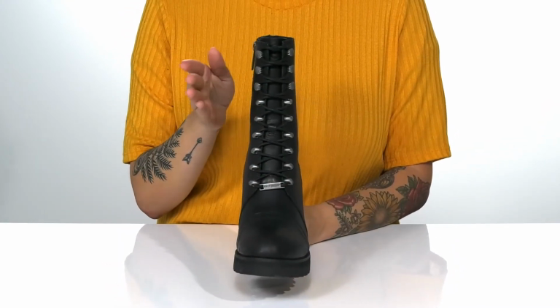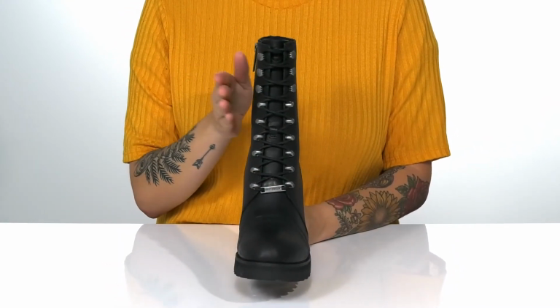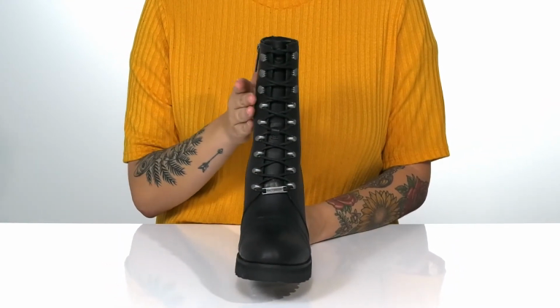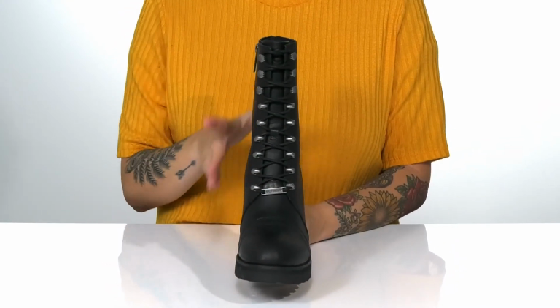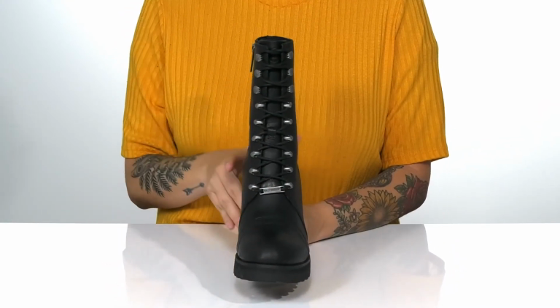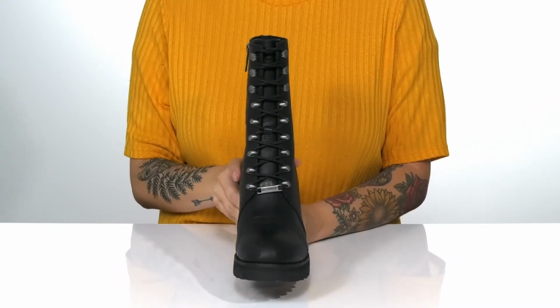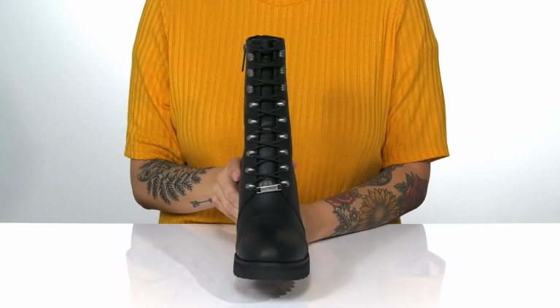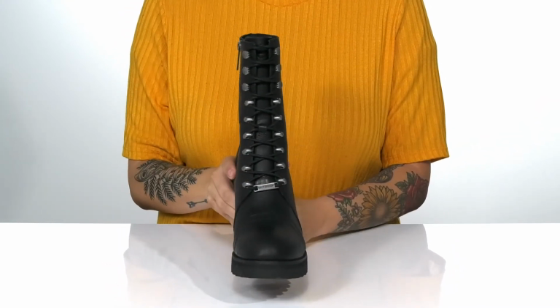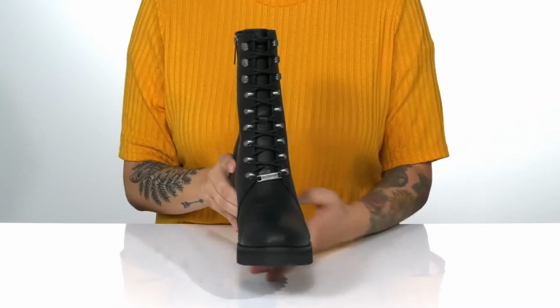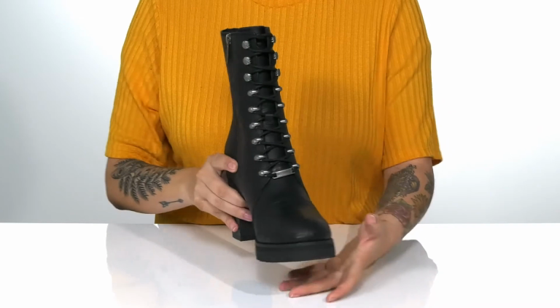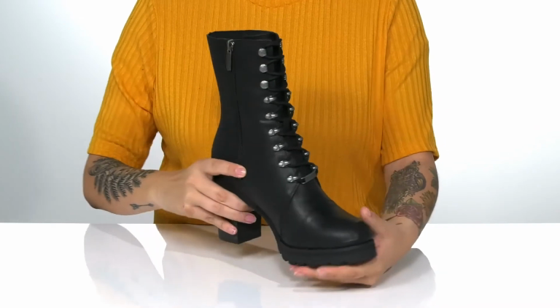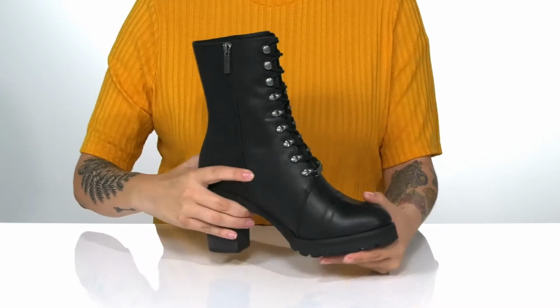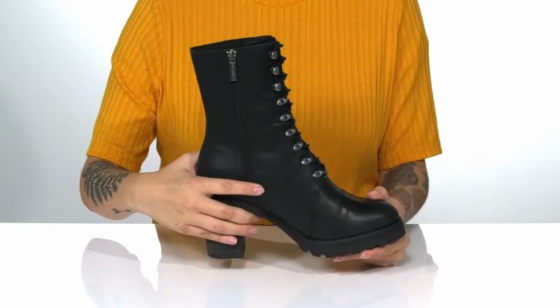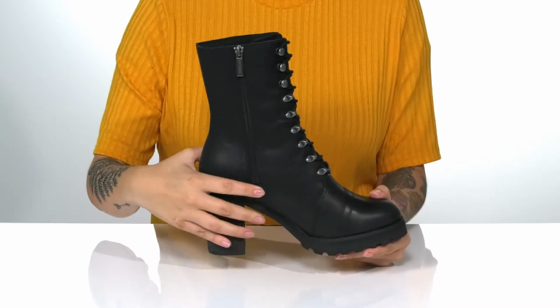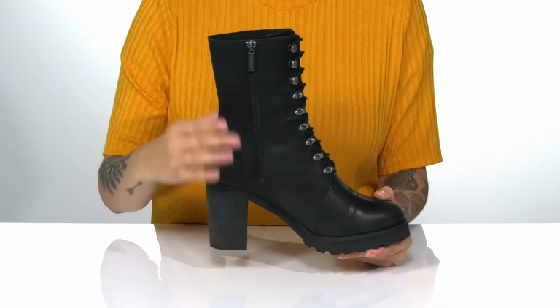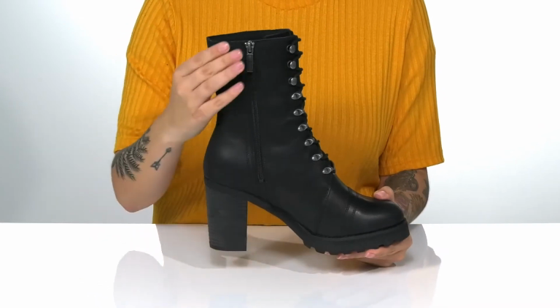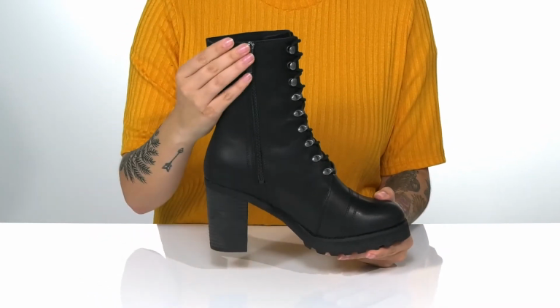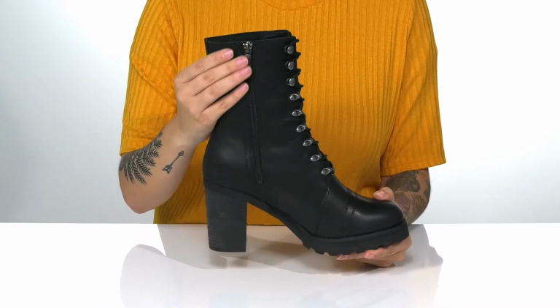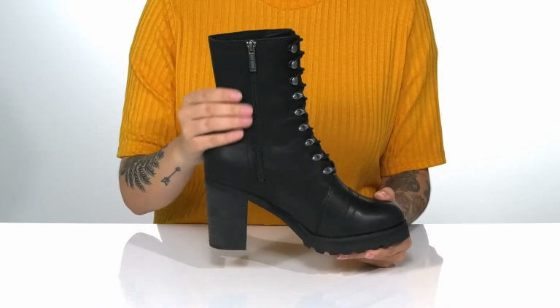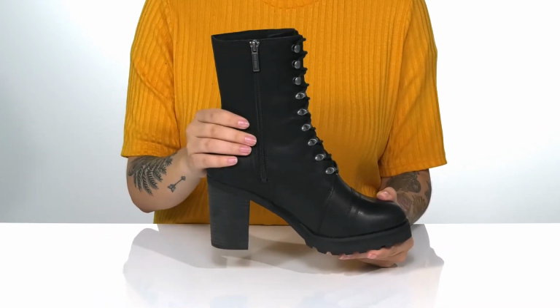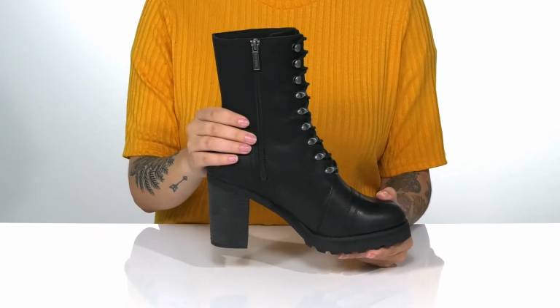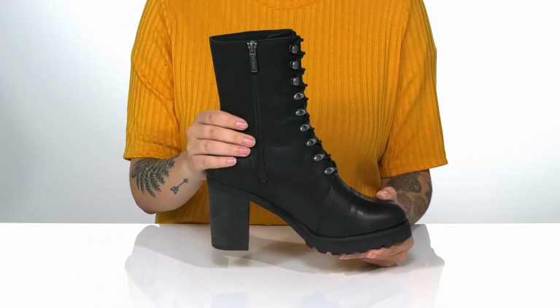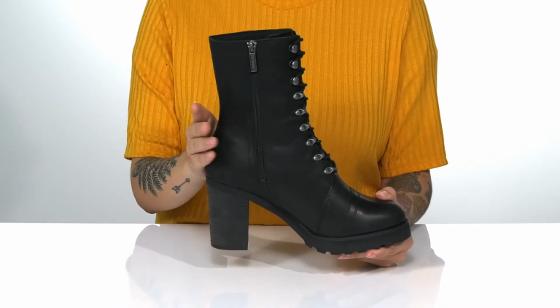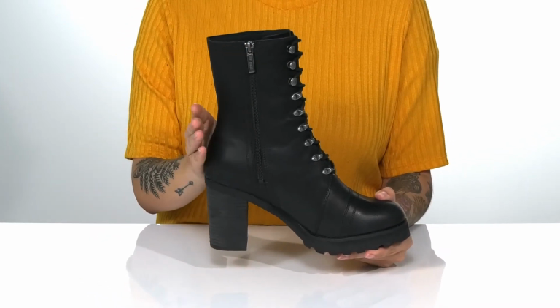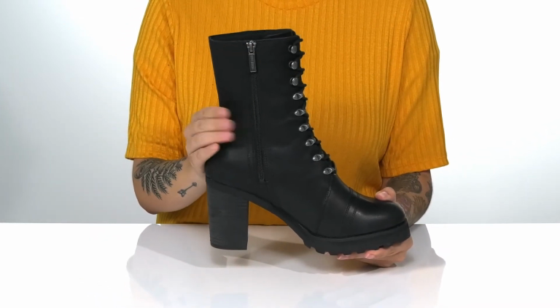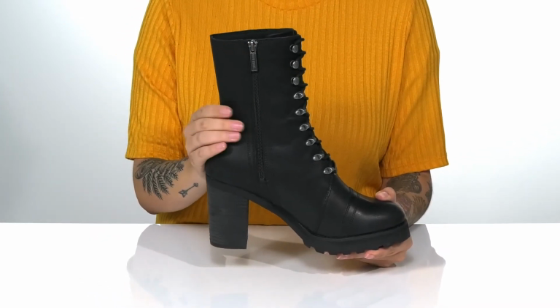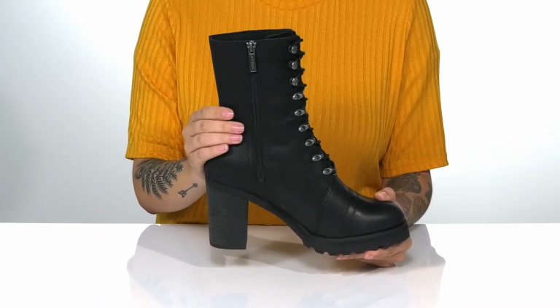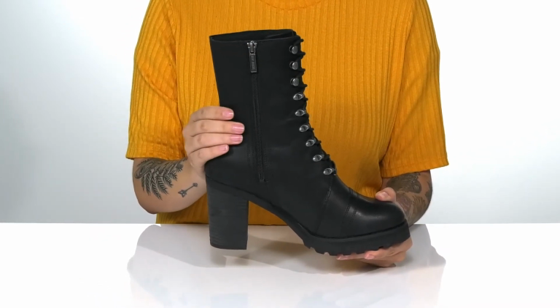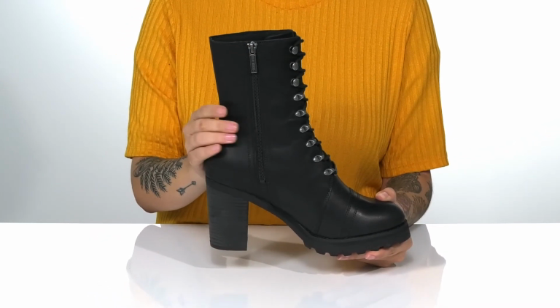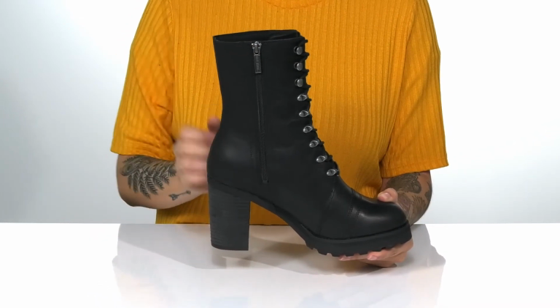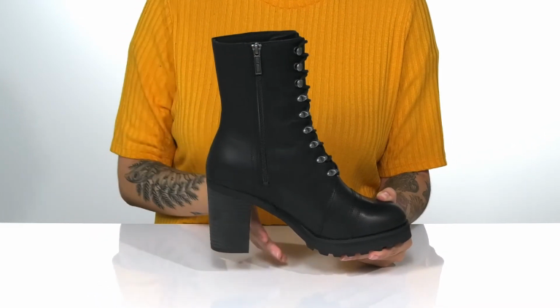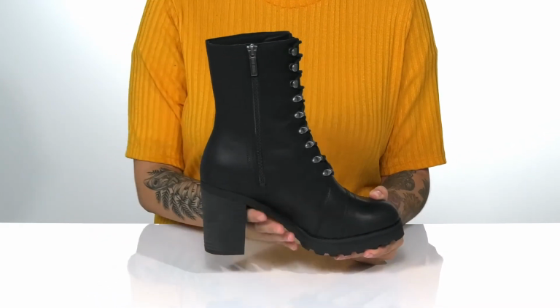allowing you to get a customized fit. On the side, there is a fully functioning zipper allowing you to slip these on with no problem.